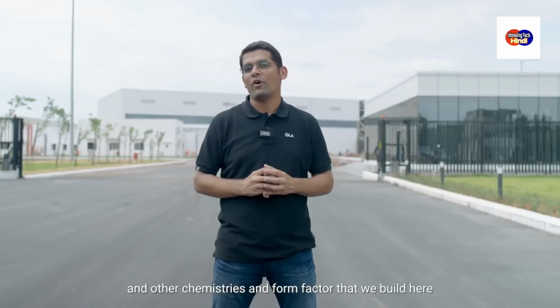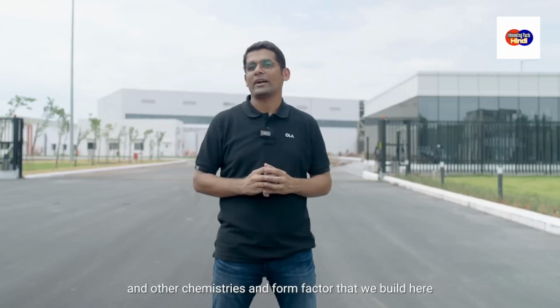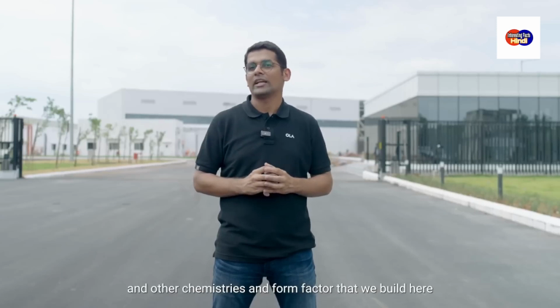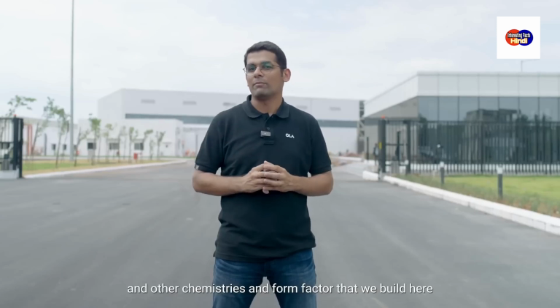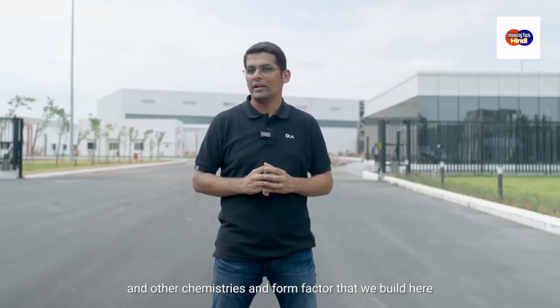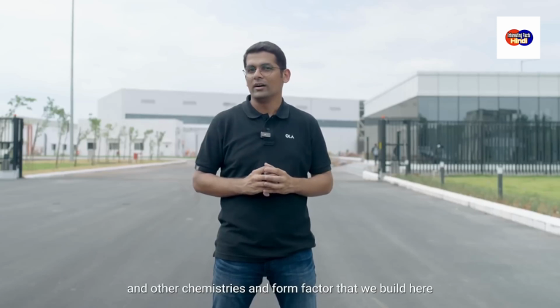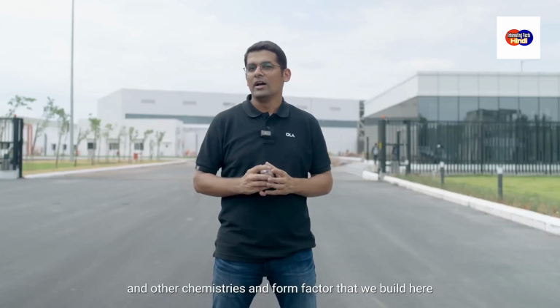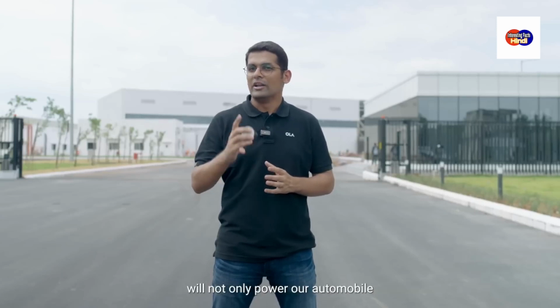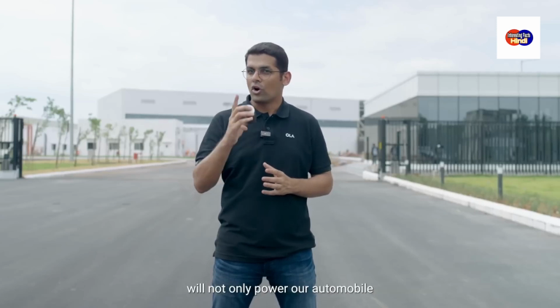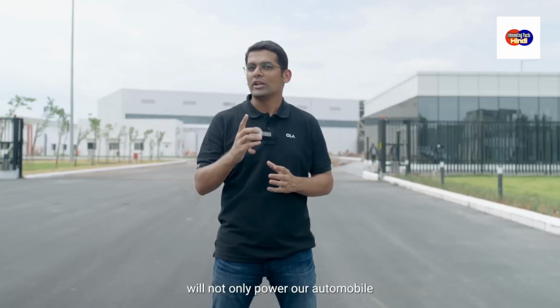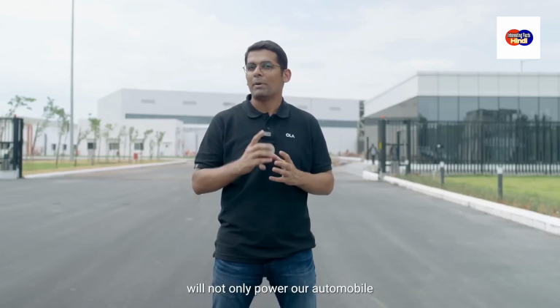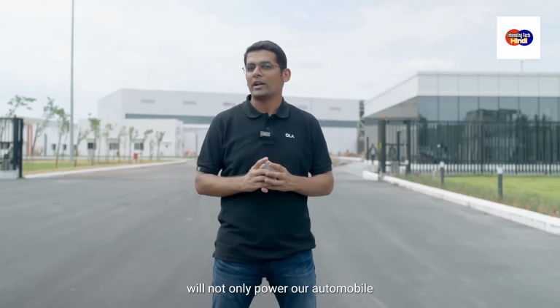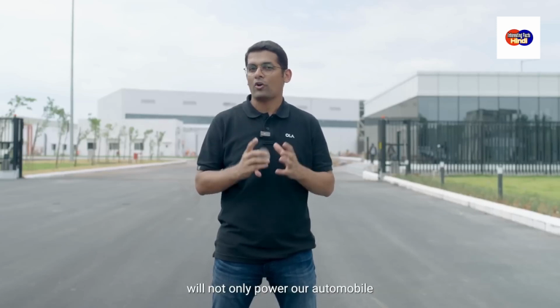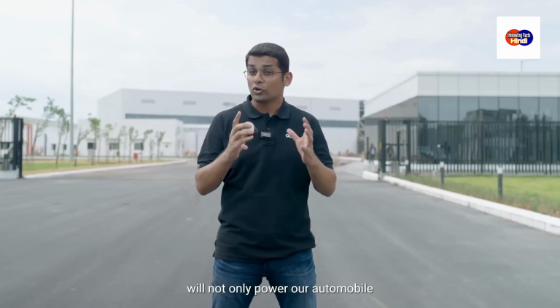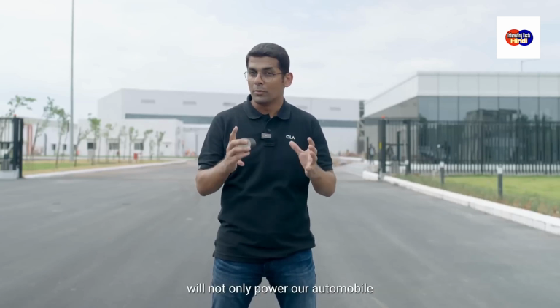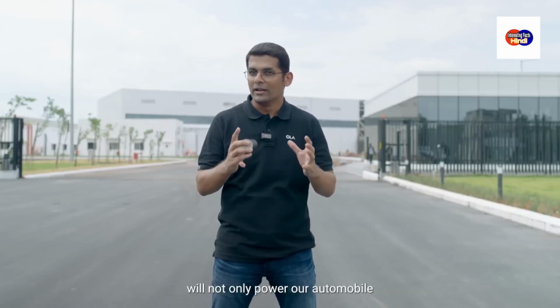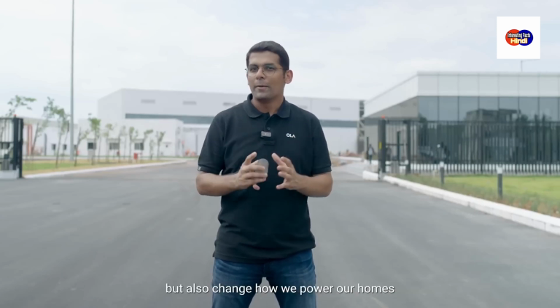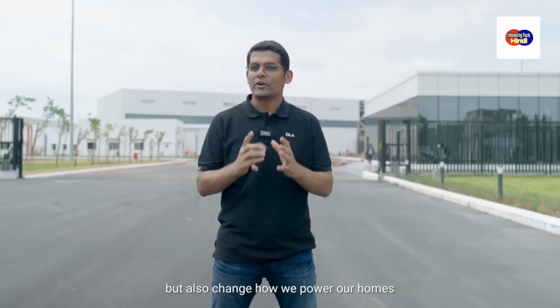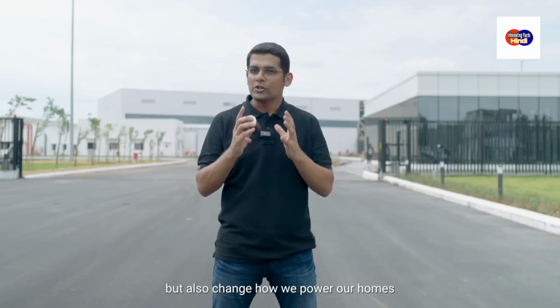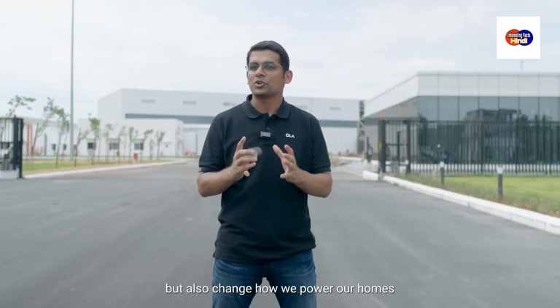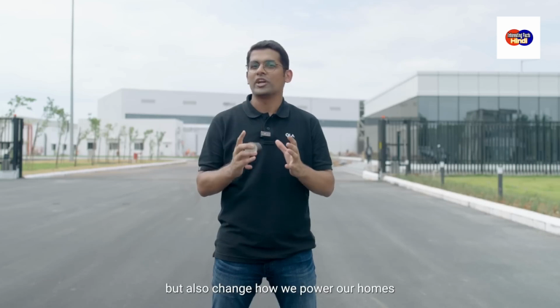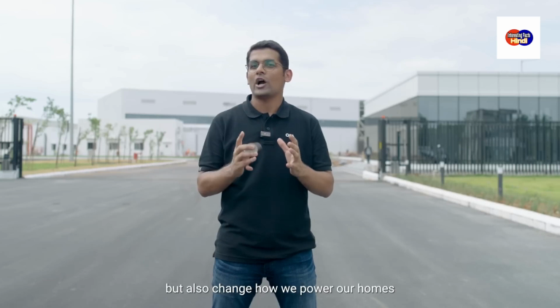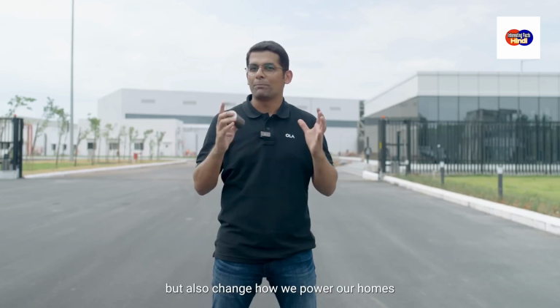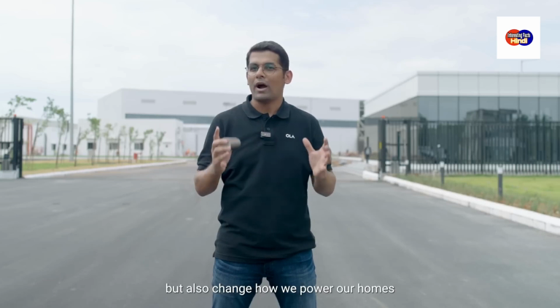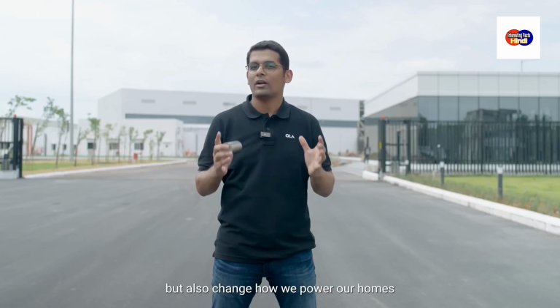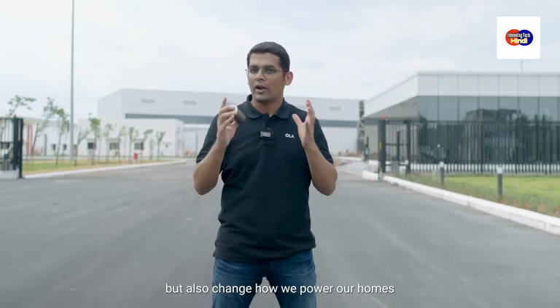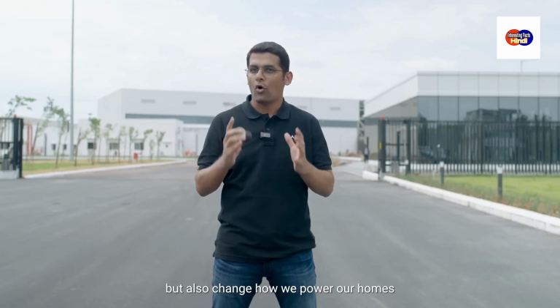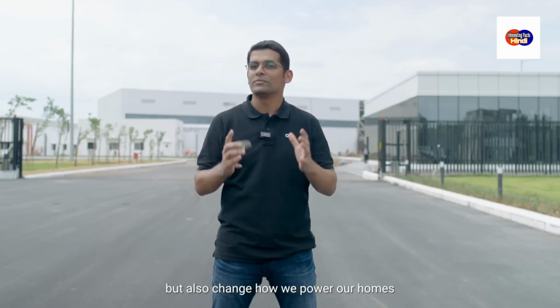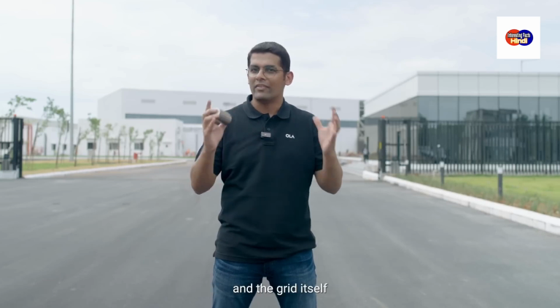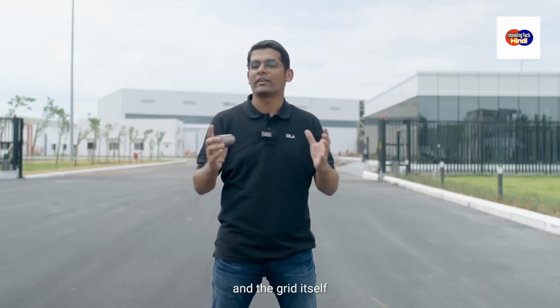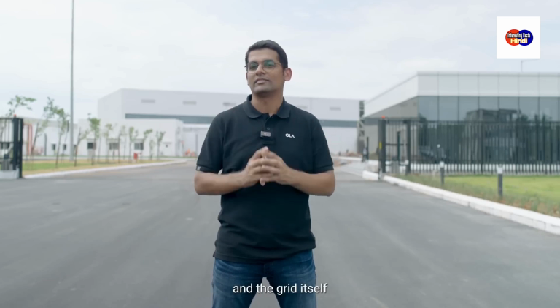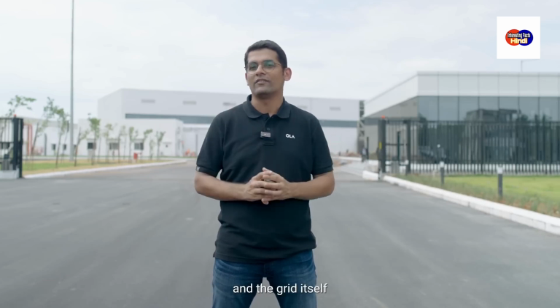These NMC 4680 cells and other chemistries and form factors that we build here will not only power our automobiles, but also change how we power our homes and the grid itself.